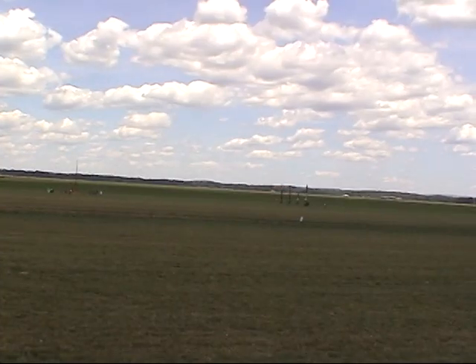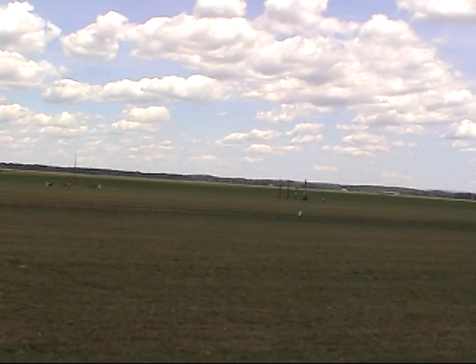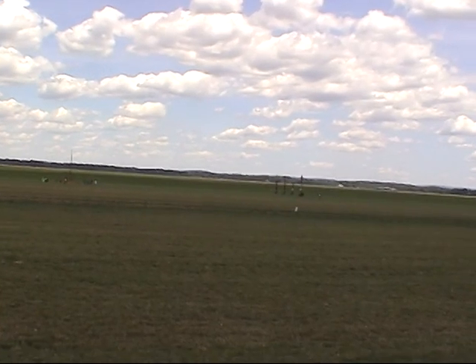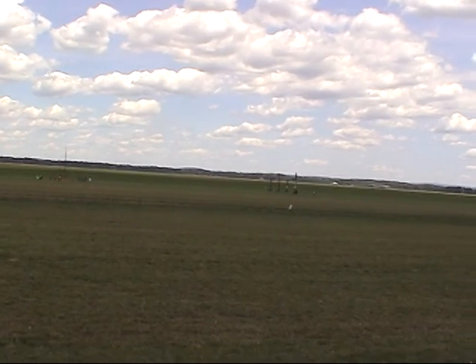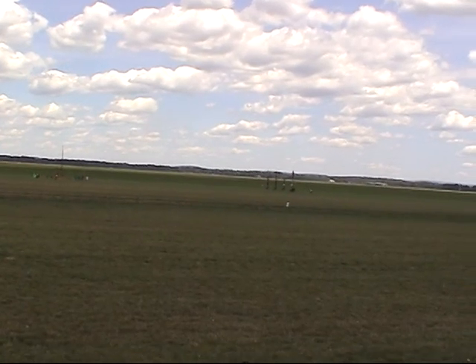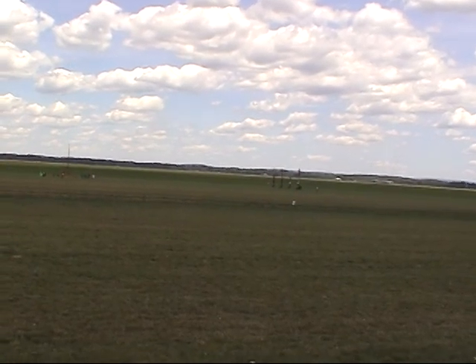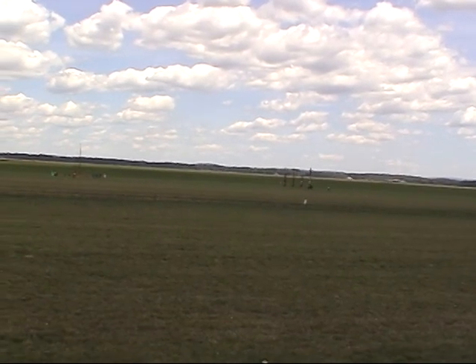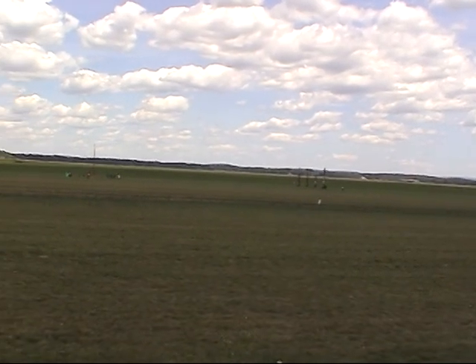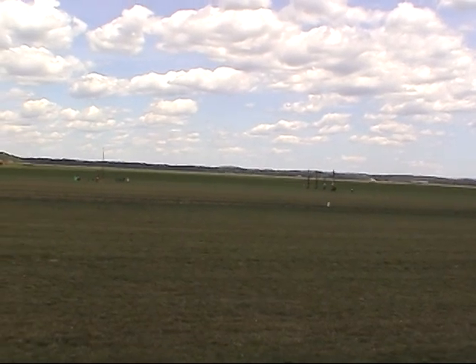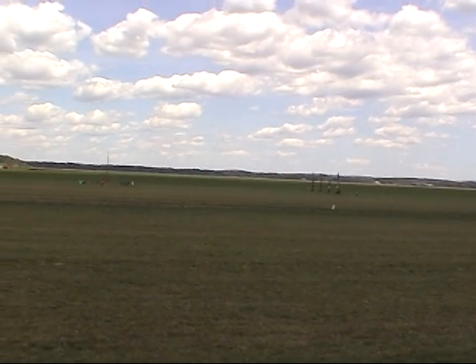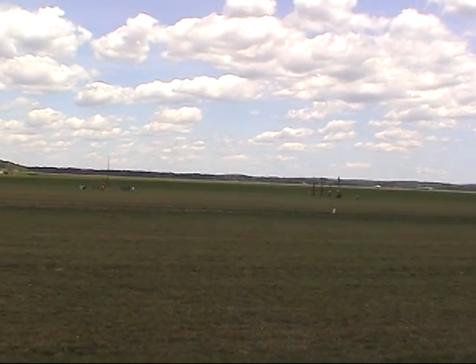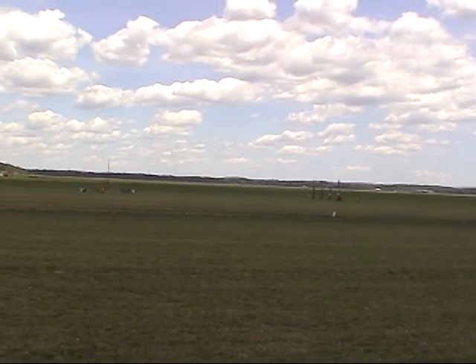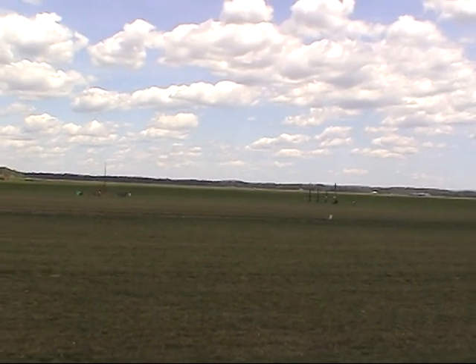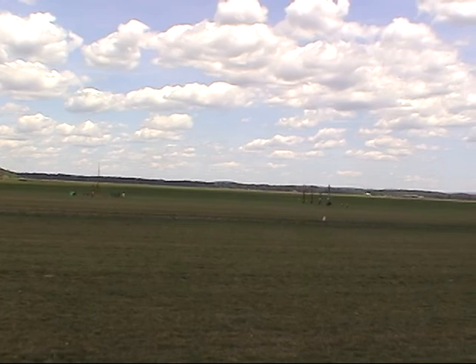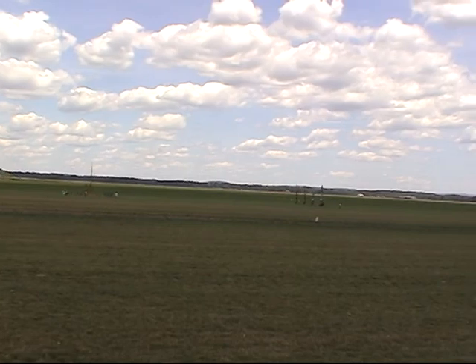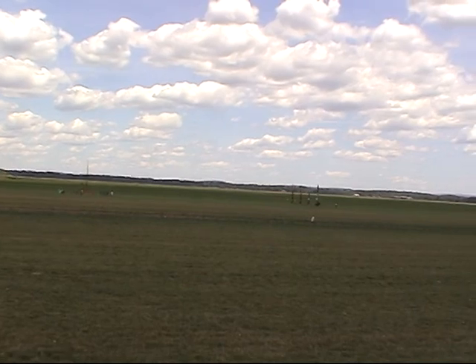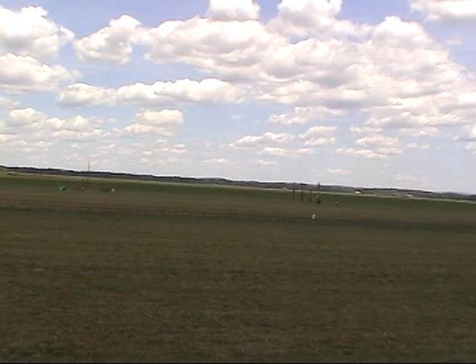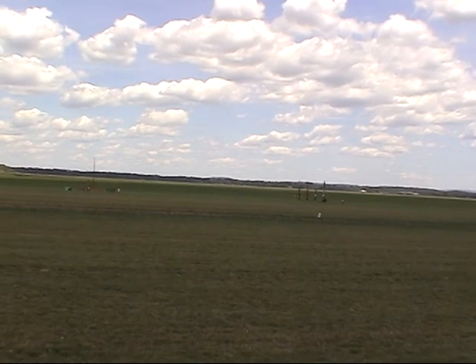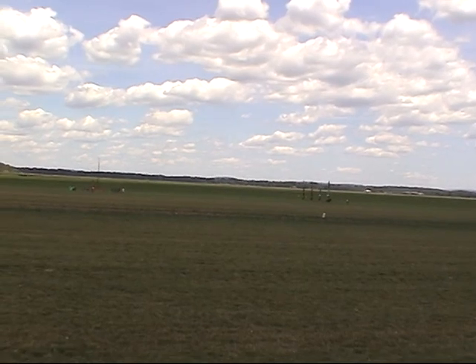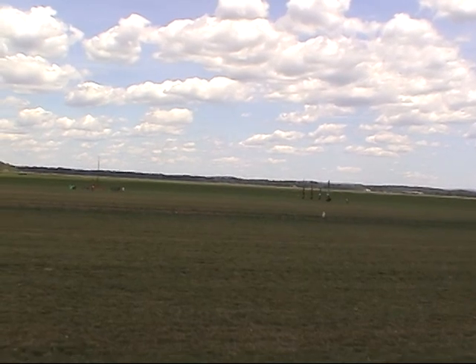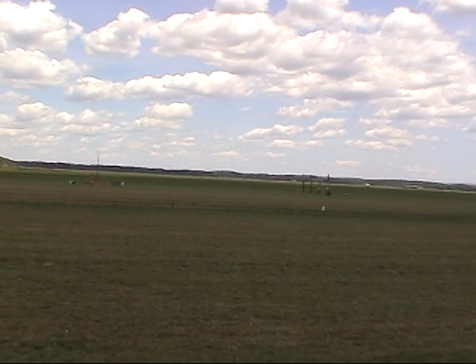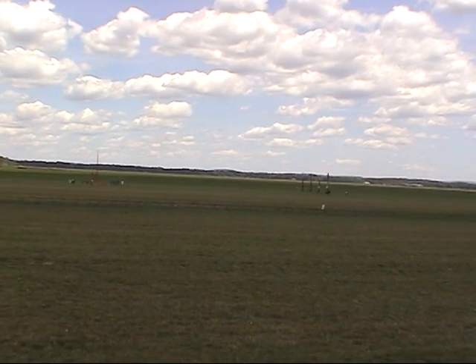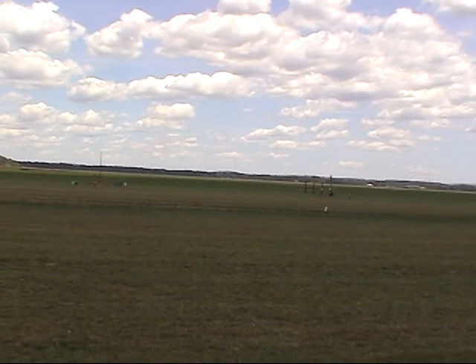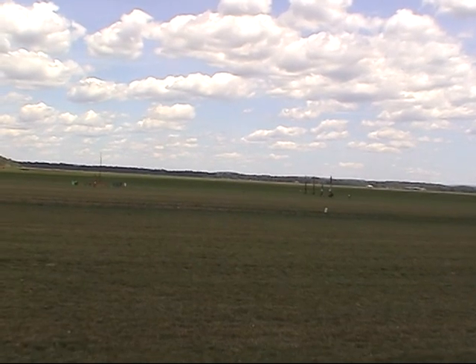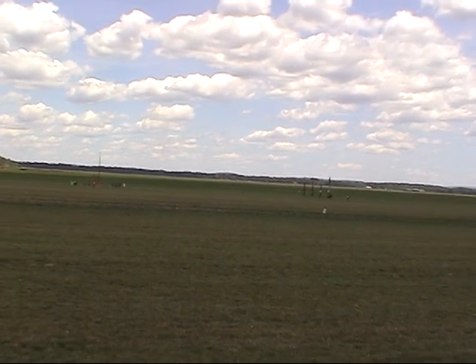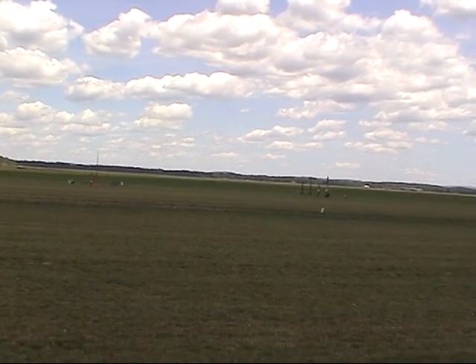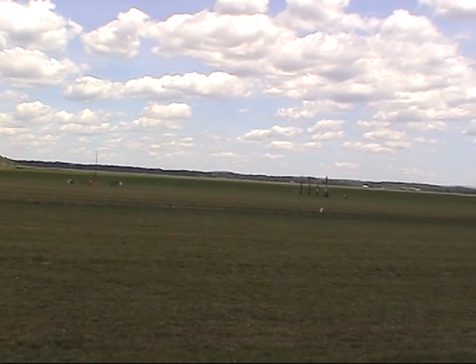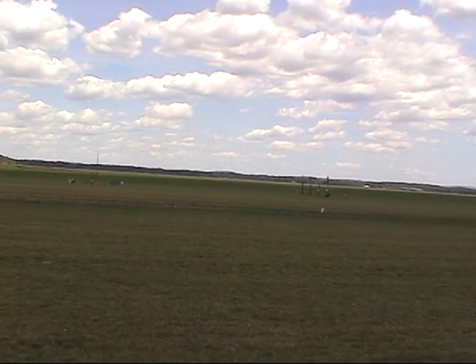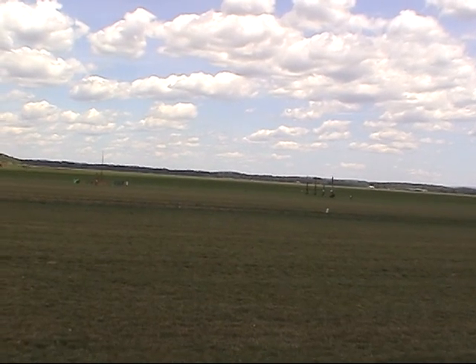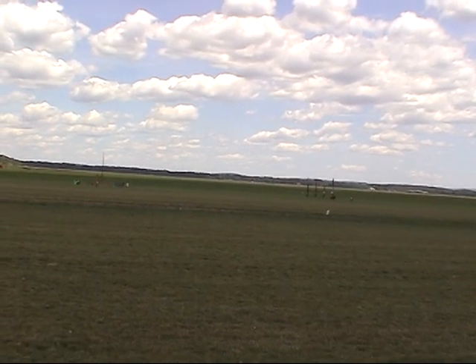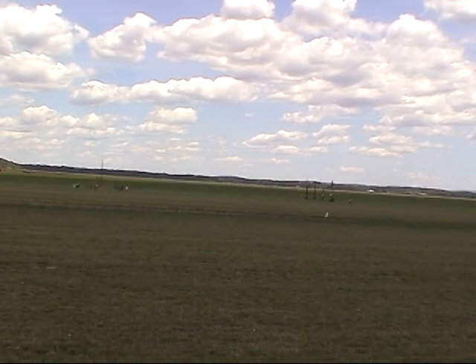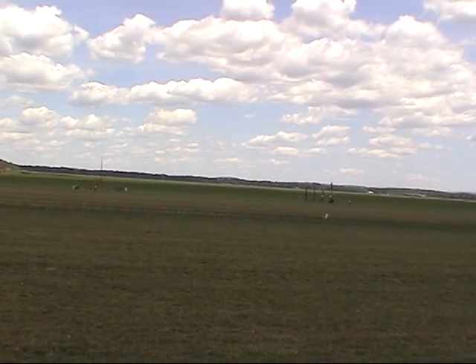Sky's clear — launch again. T-minus five, four, three, two, one — launch!